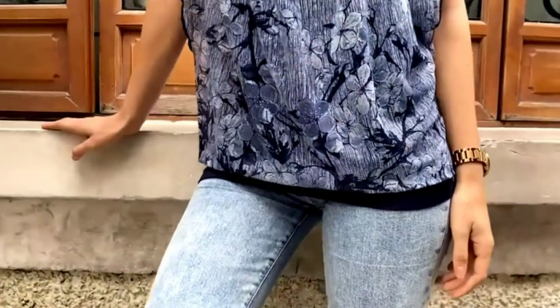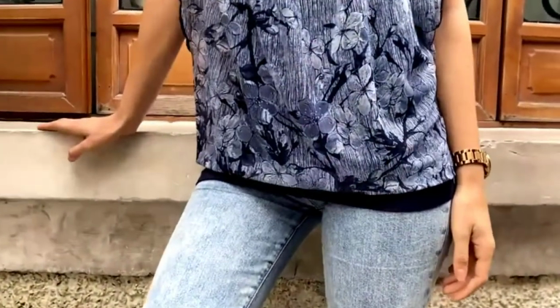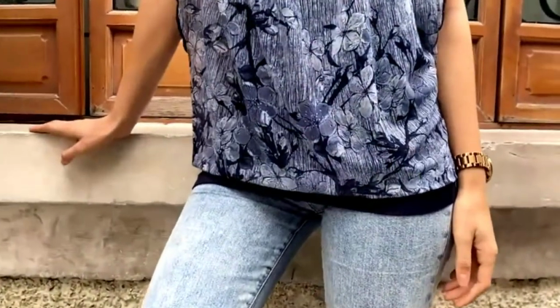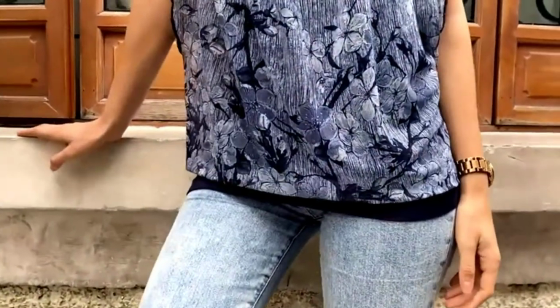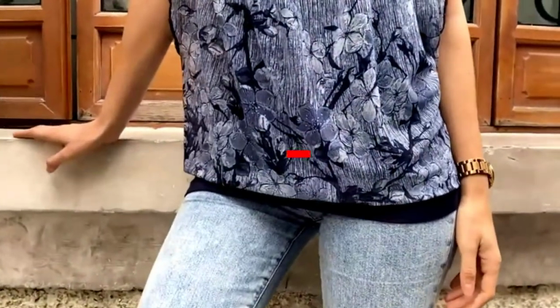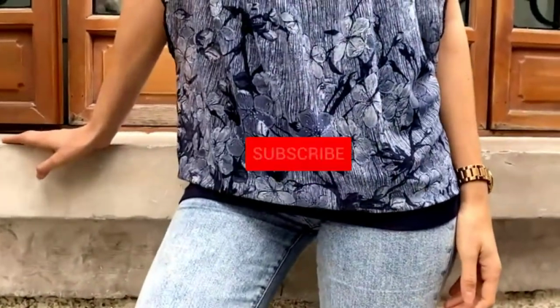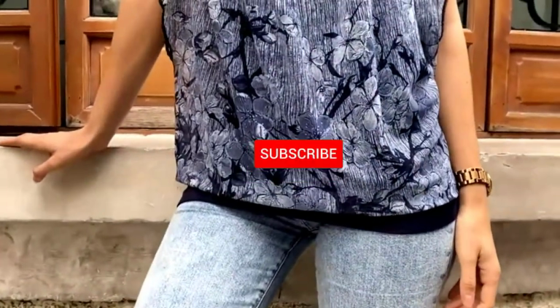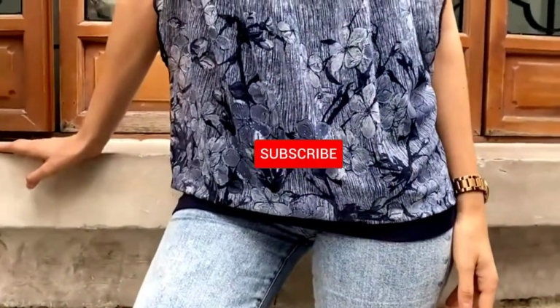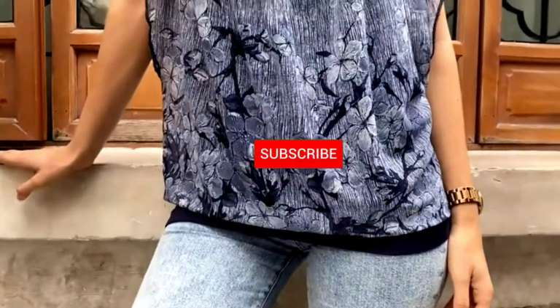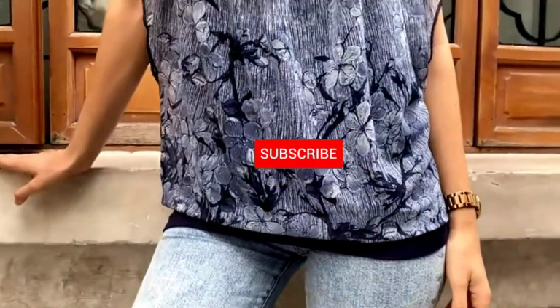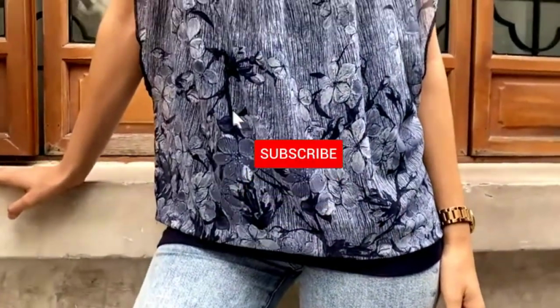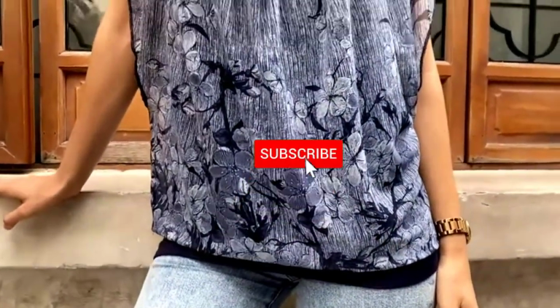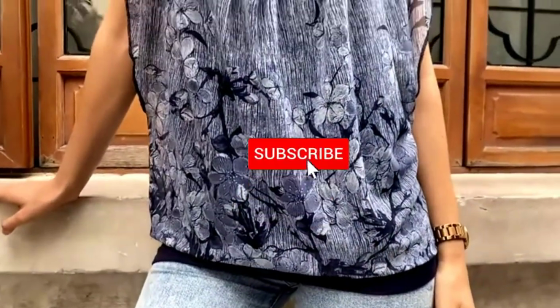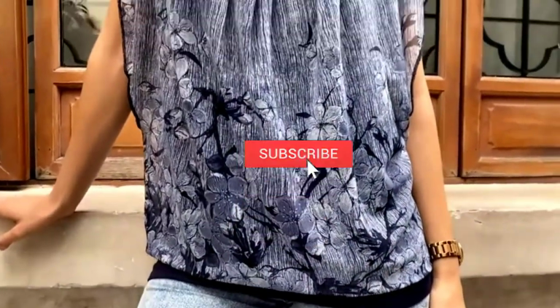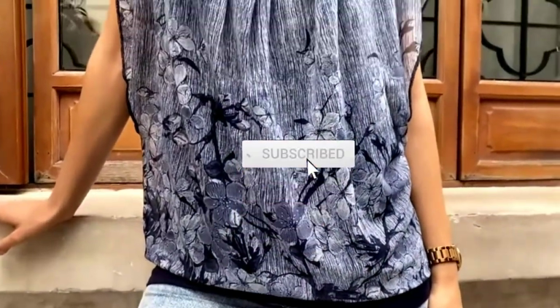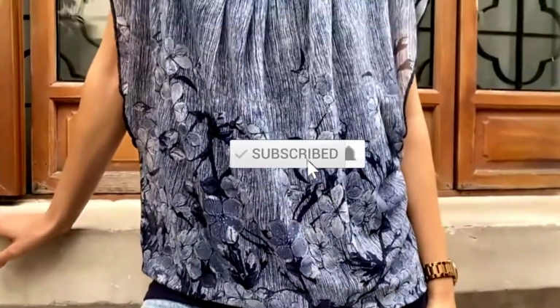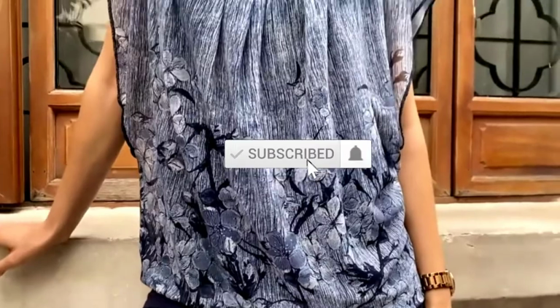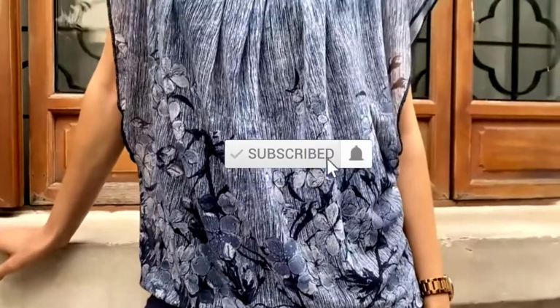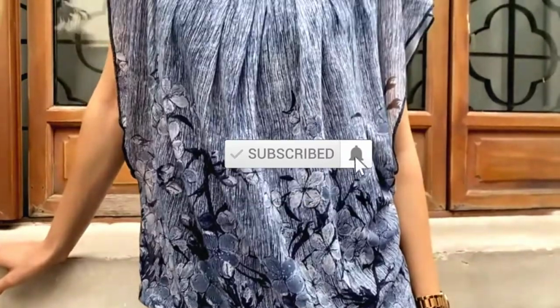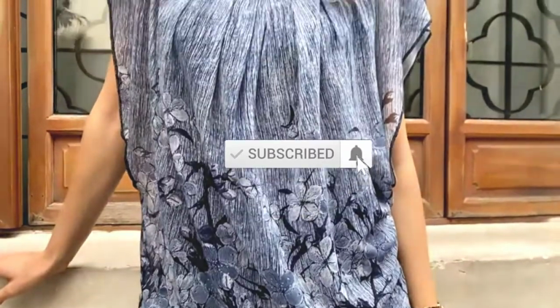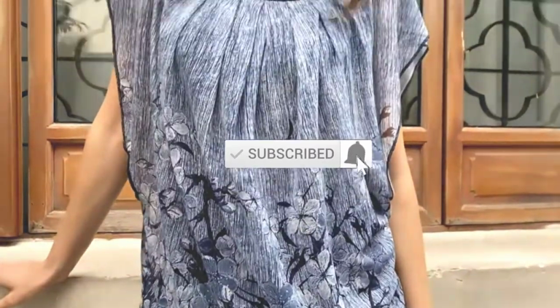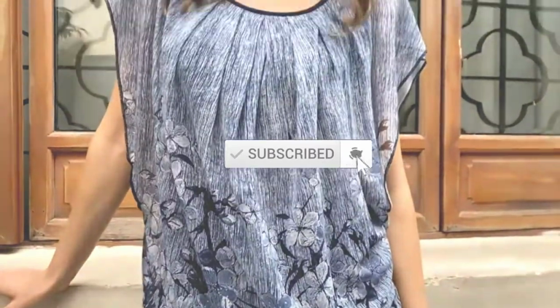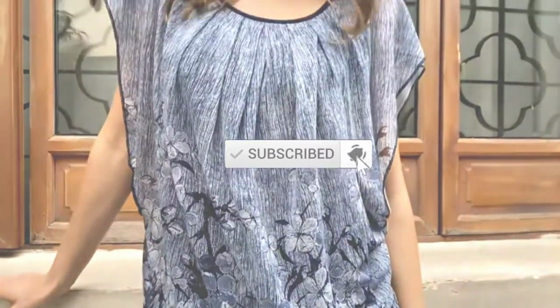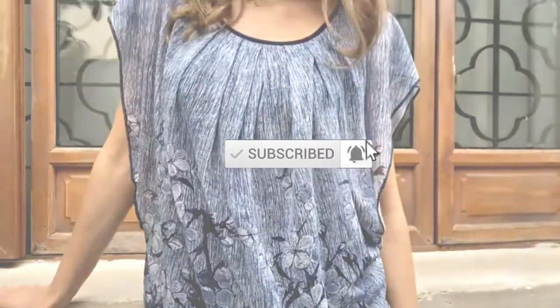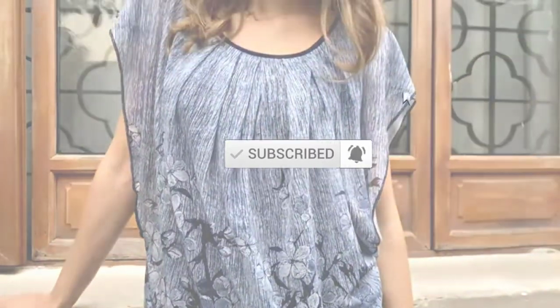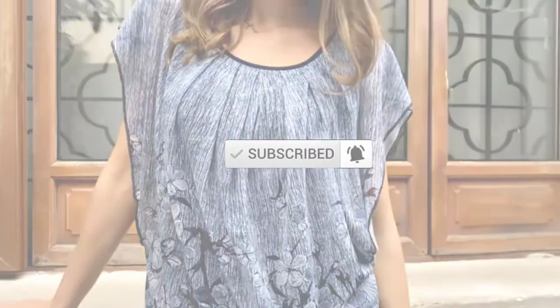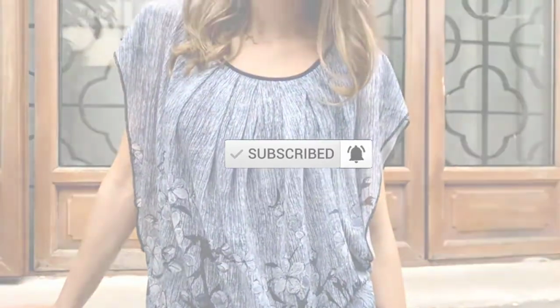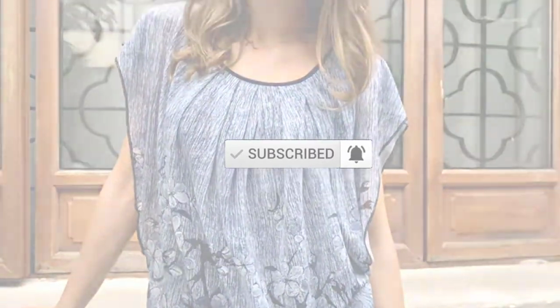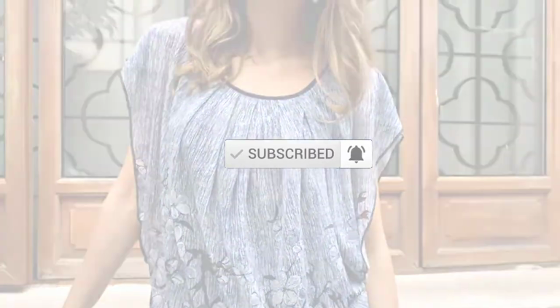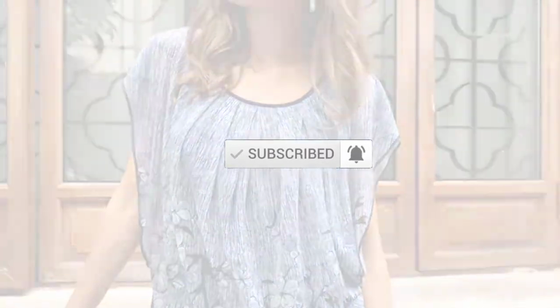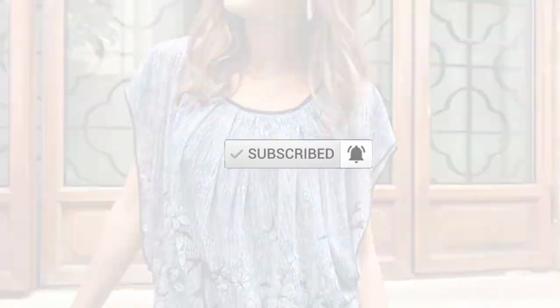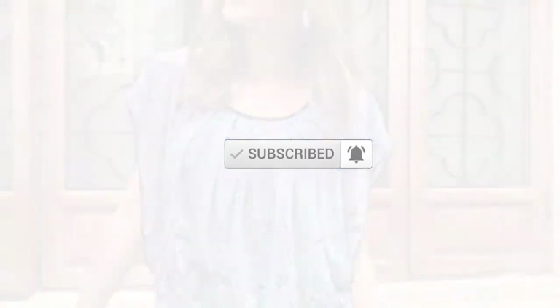Don't forget to subscribe to this channel to view future videos. Okay, so let's get started with the video.